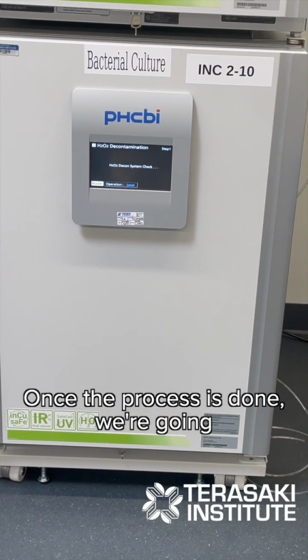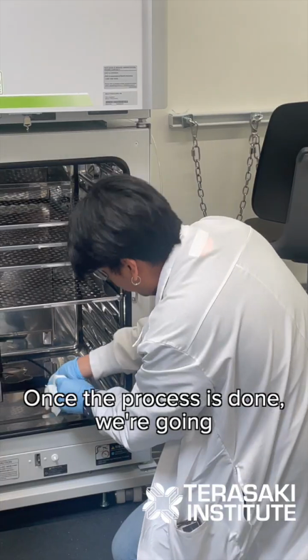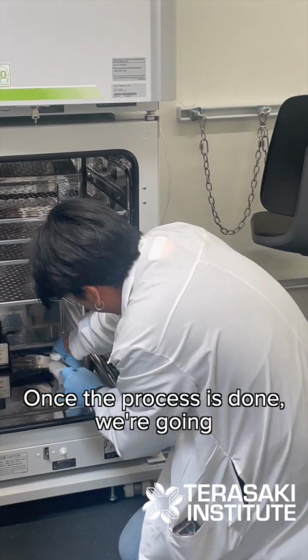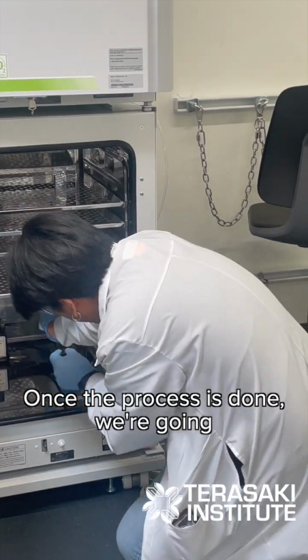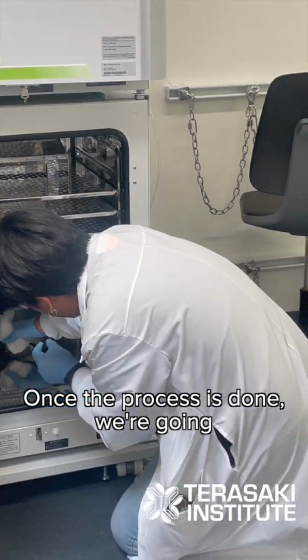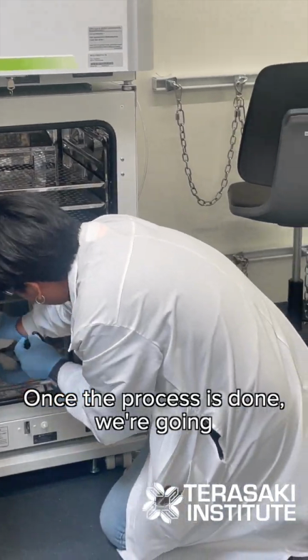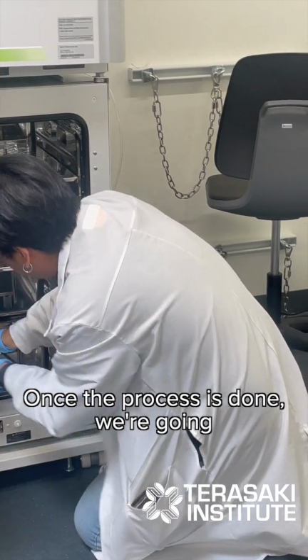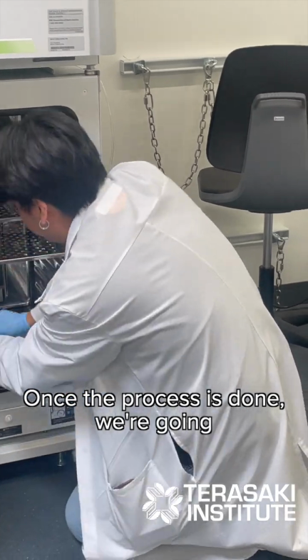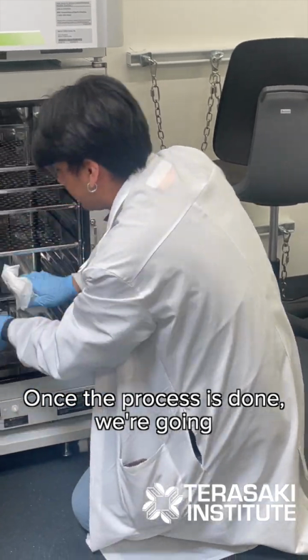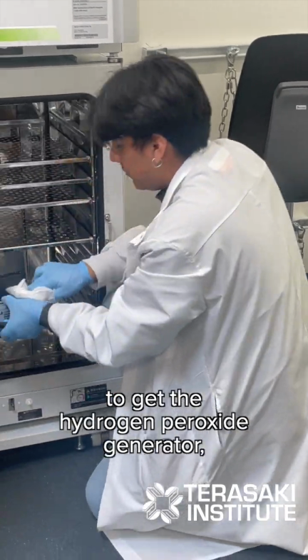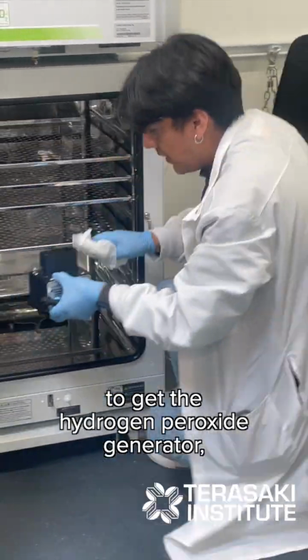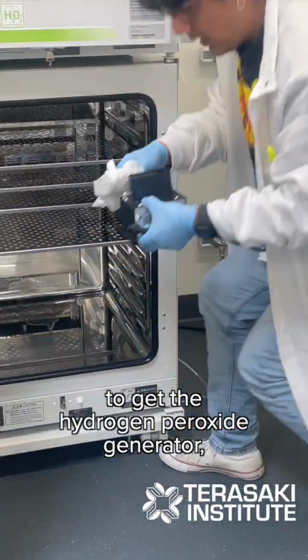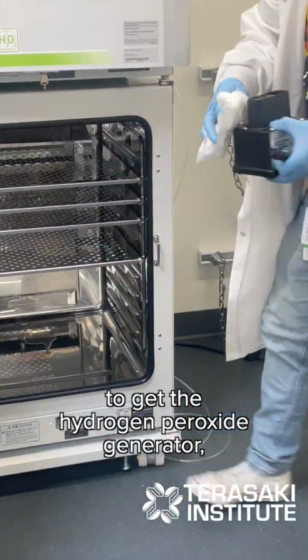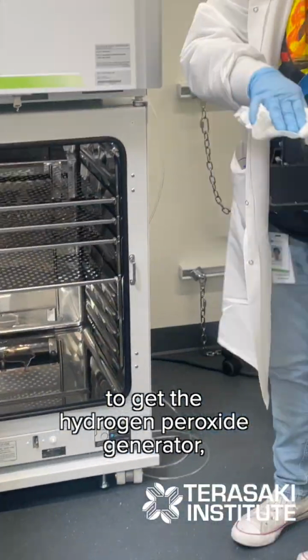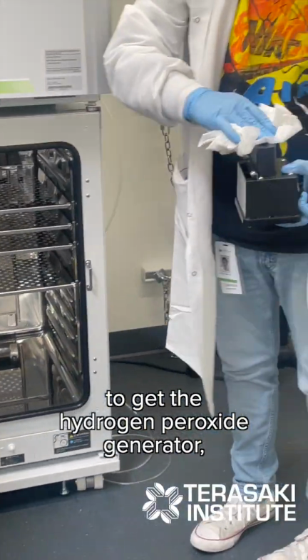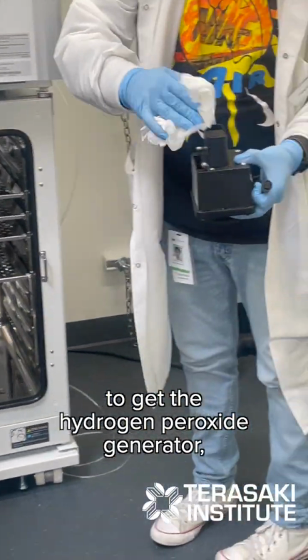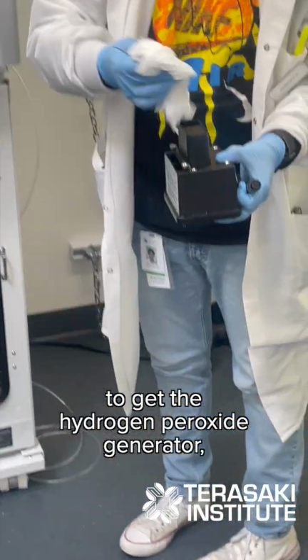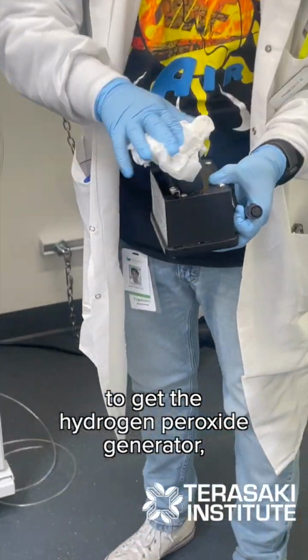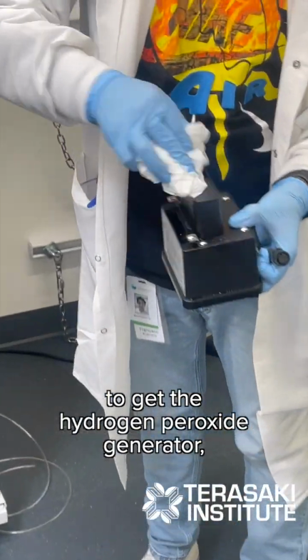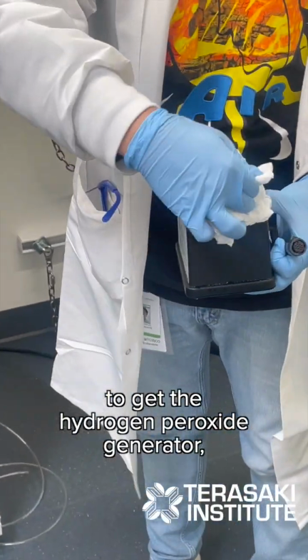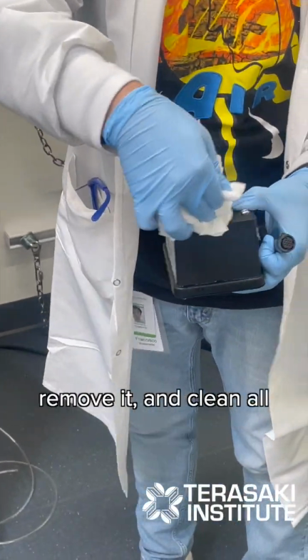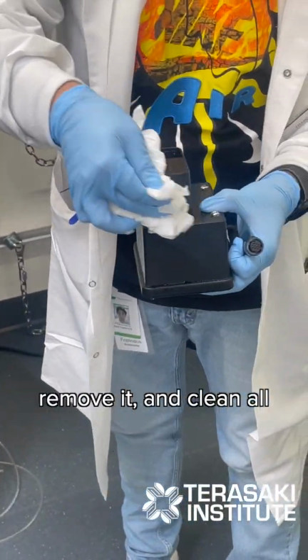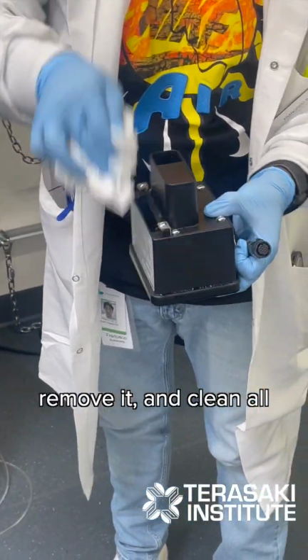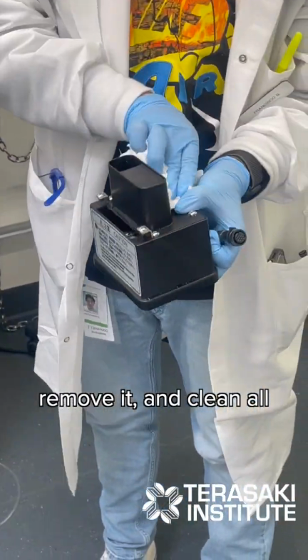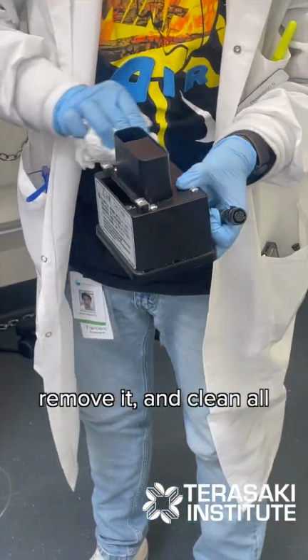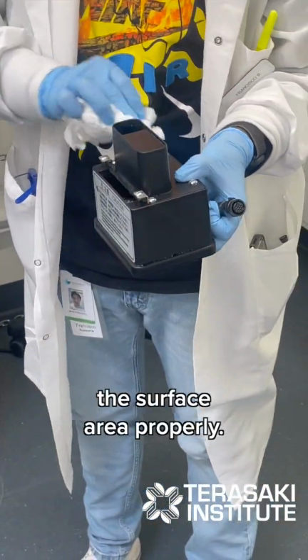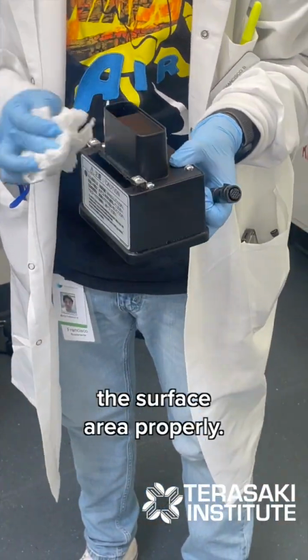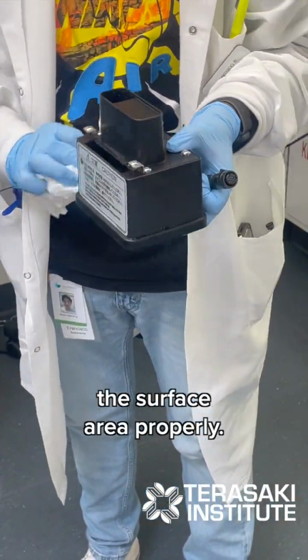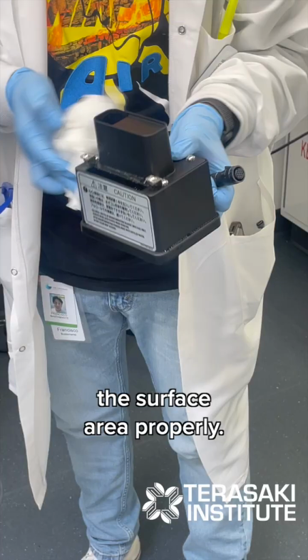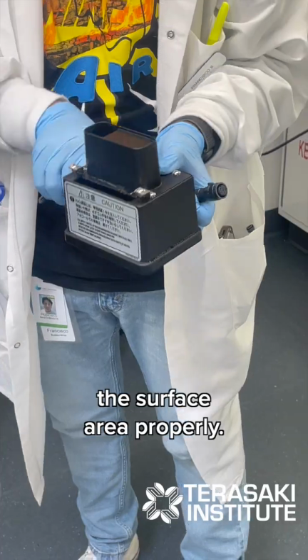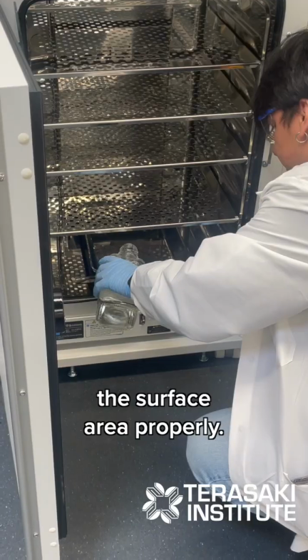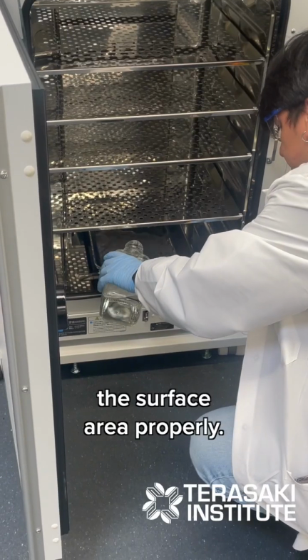Once the process is done, we're going to get the hydrogen peroxide generator remover and clean all the surface area properly.